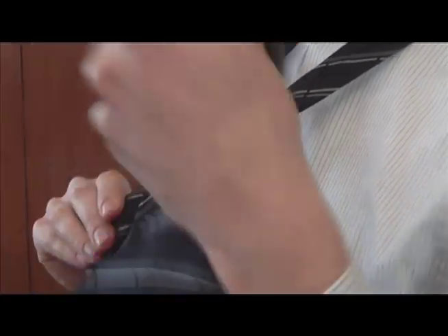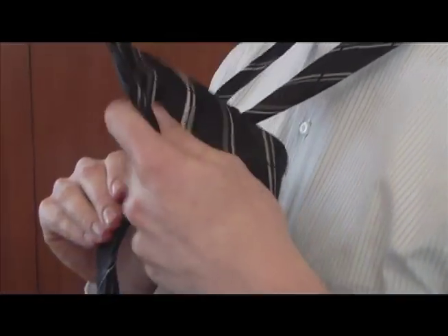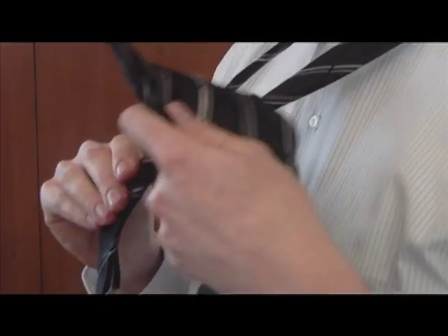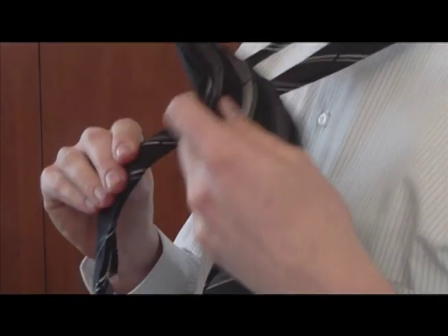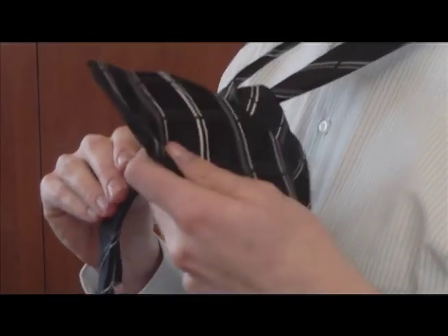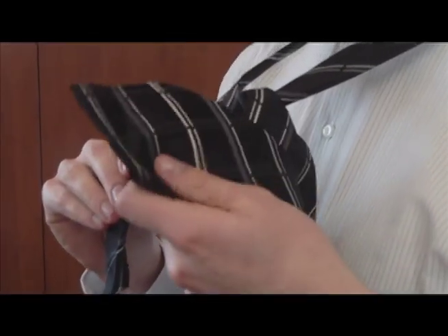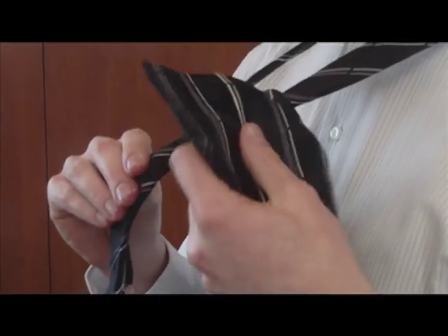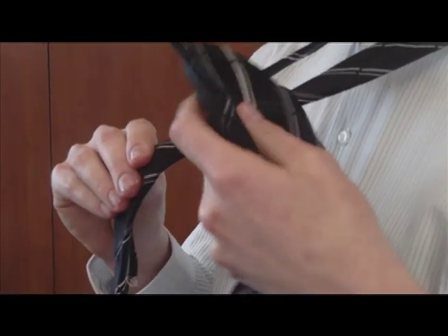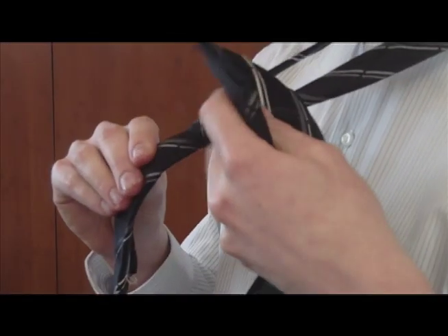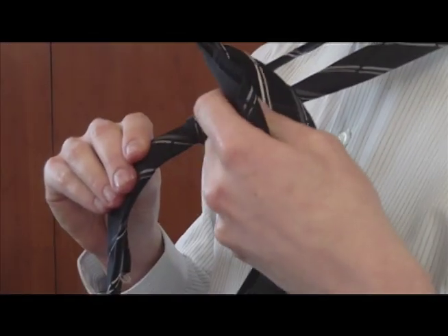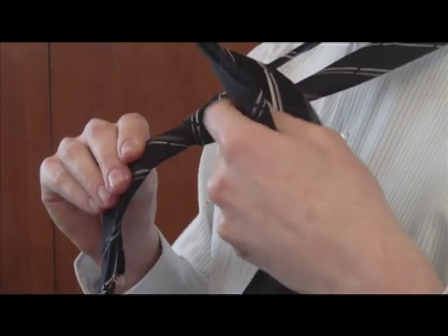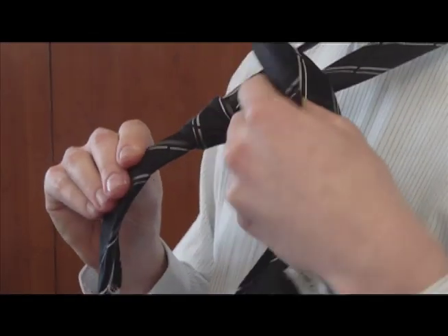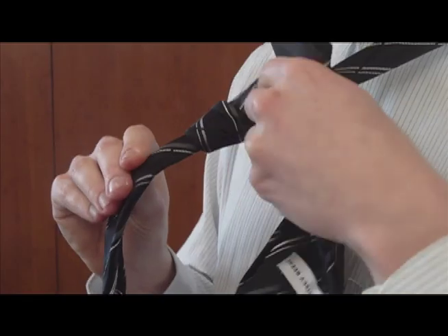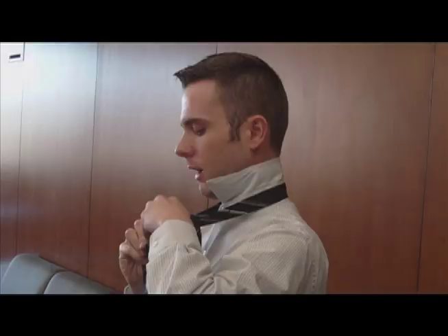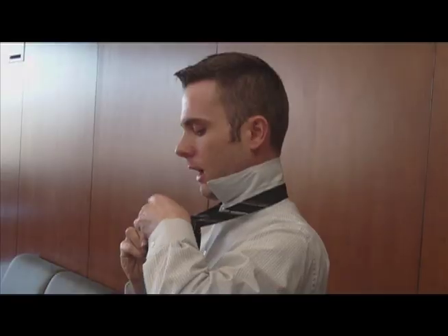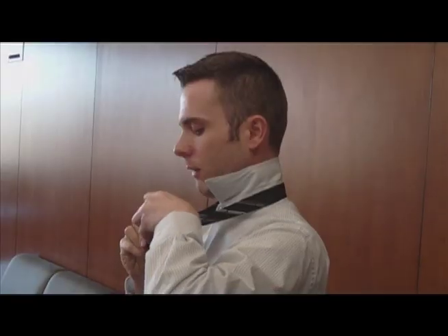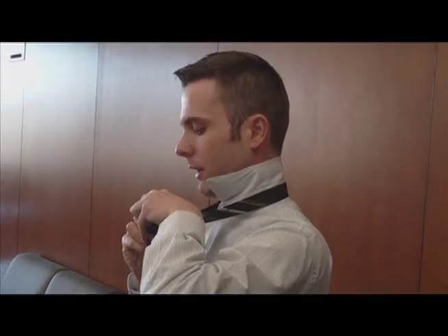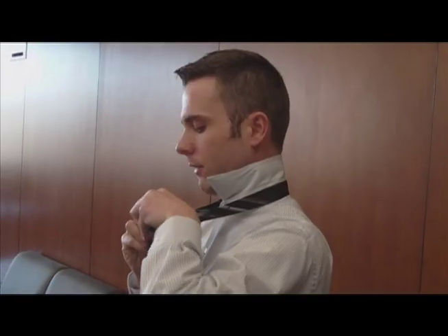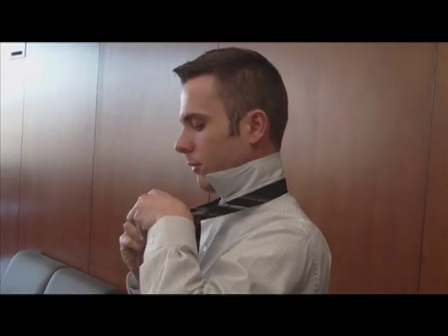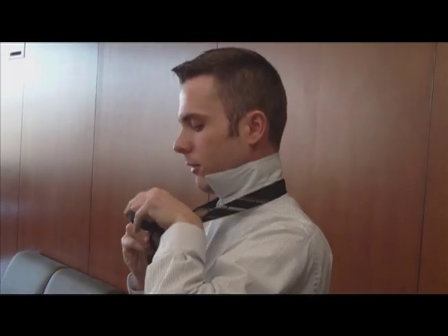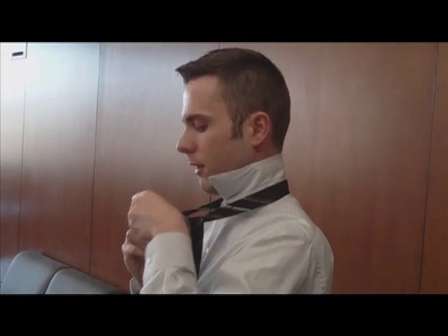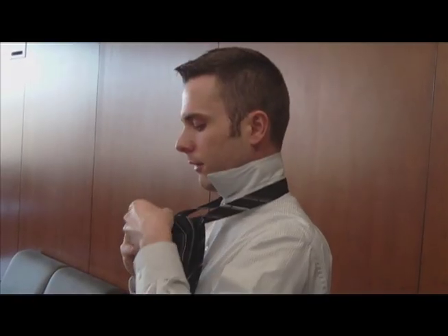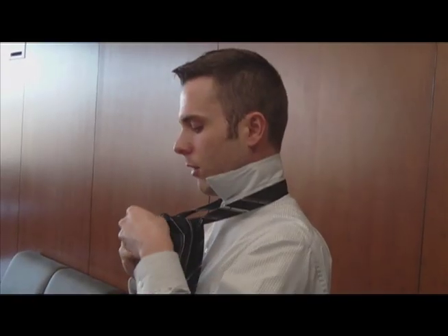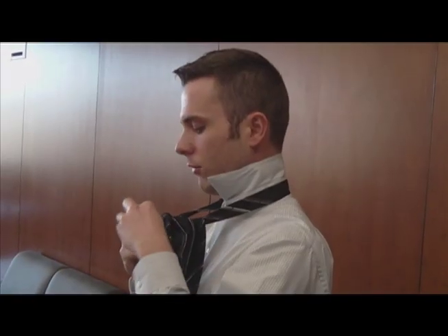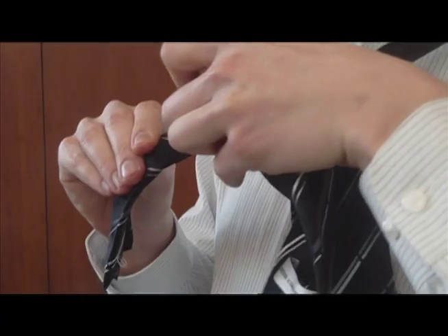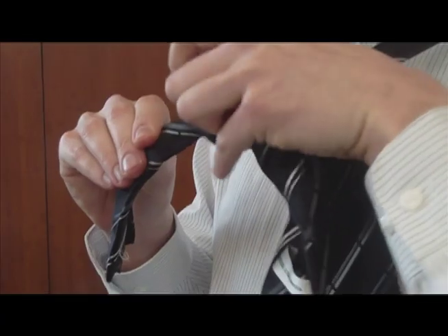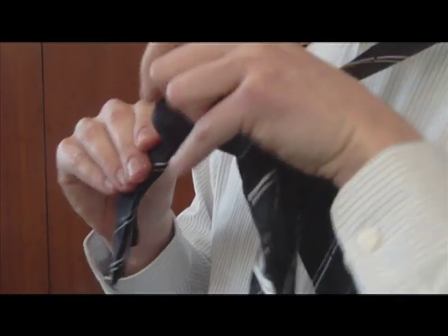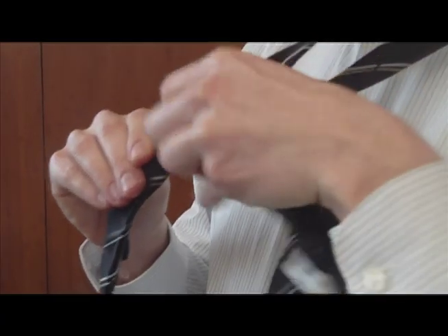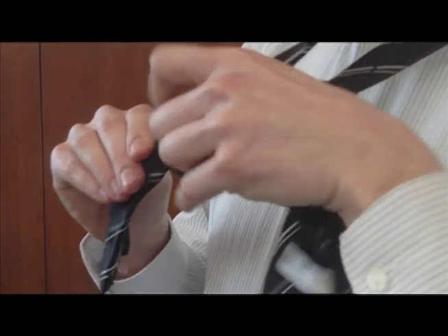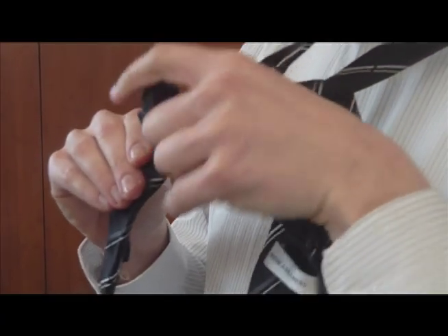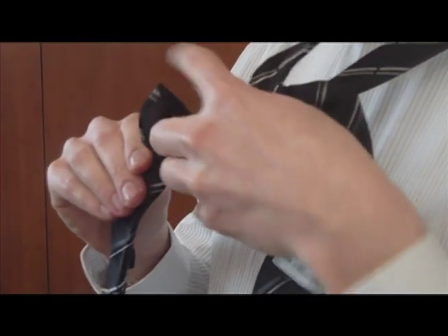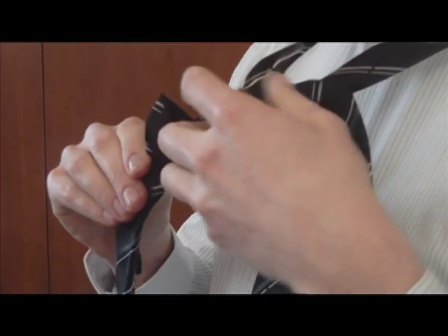Lastly, you'll take the larger portion of the tie and bring it through the small loop you've just created in front.